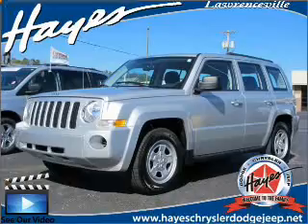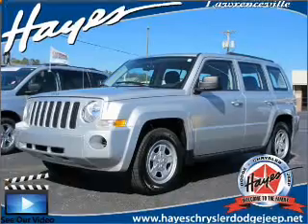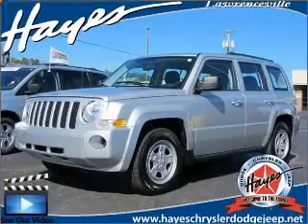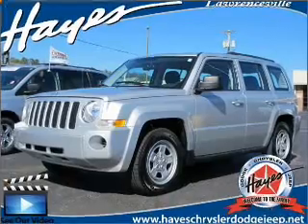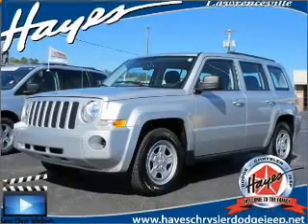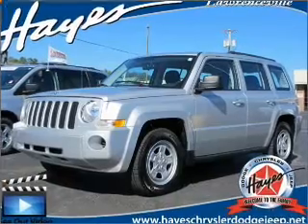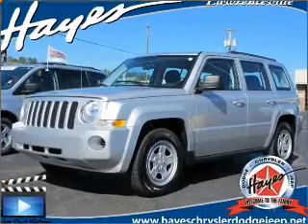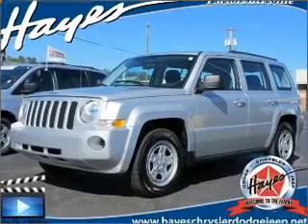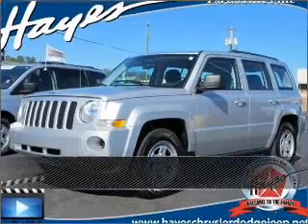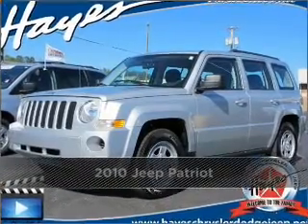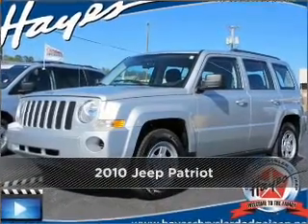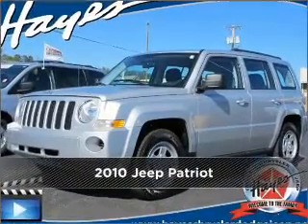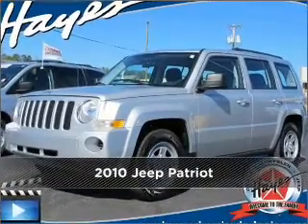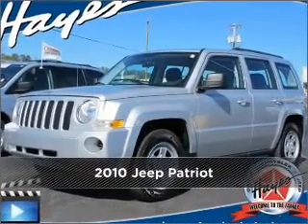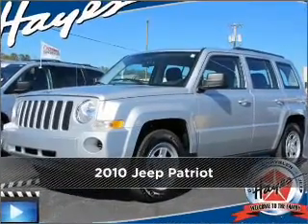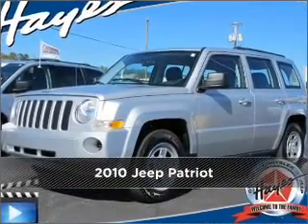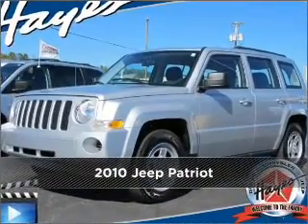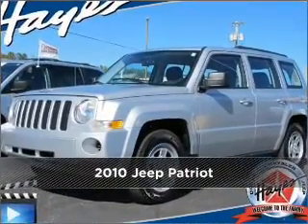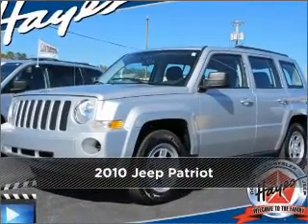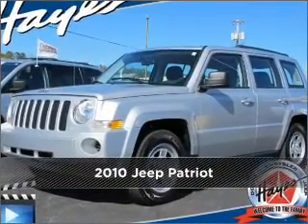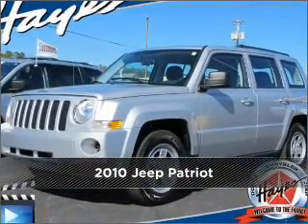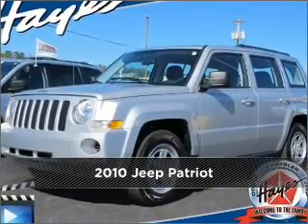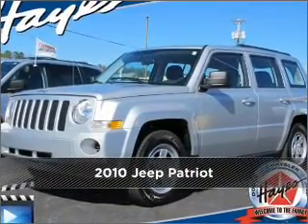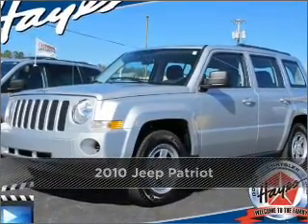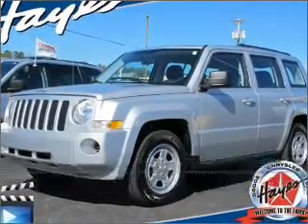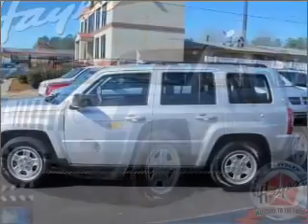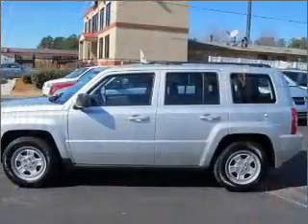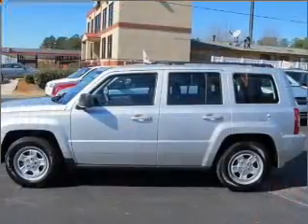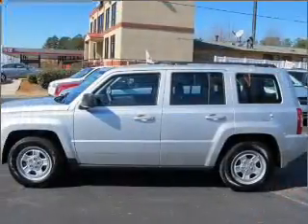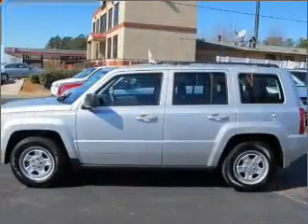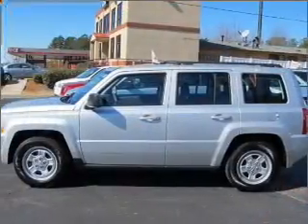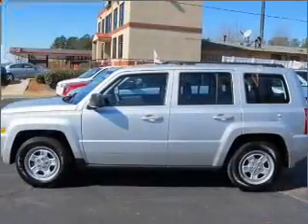Live the dream in this 2010 Jeep Patriot. Look no further — the perfect vehicle is here.